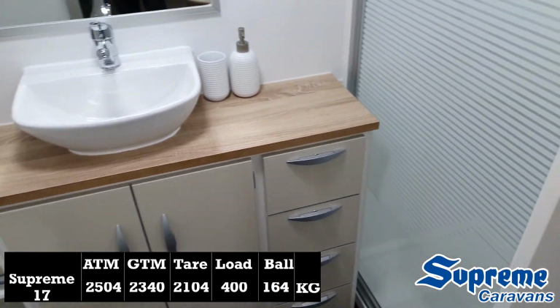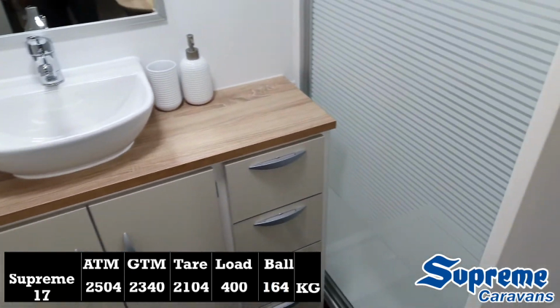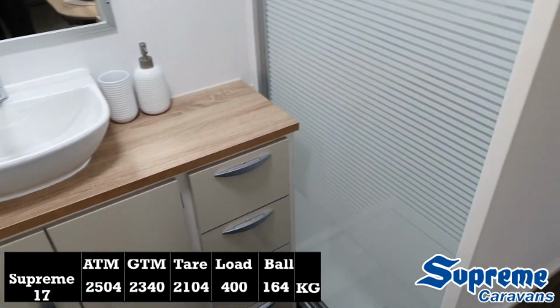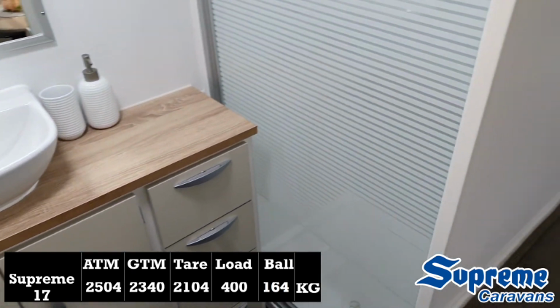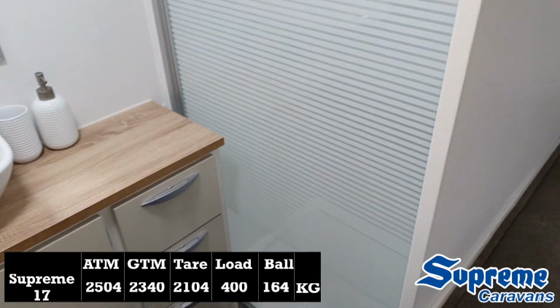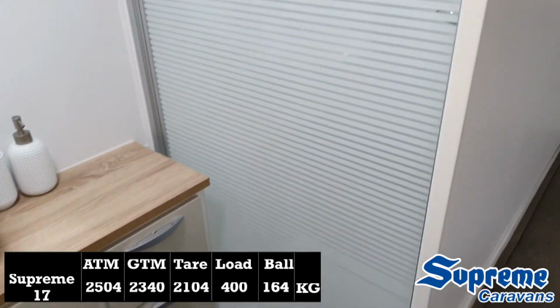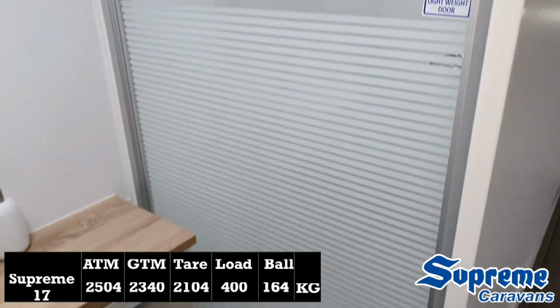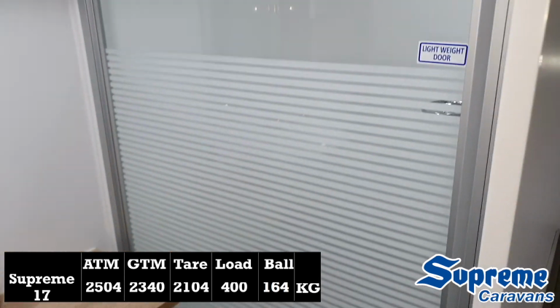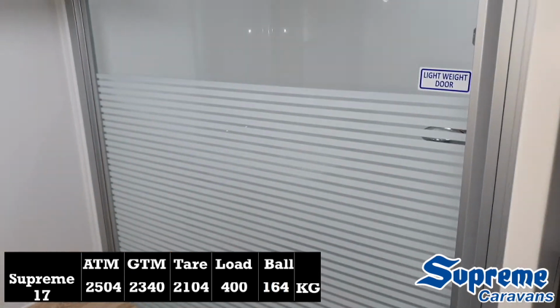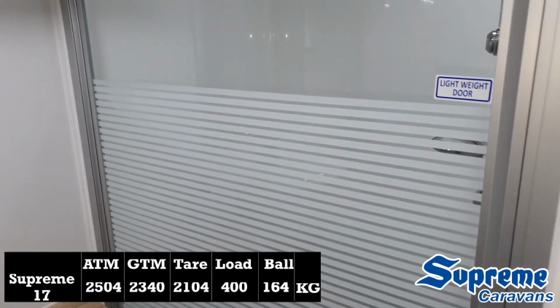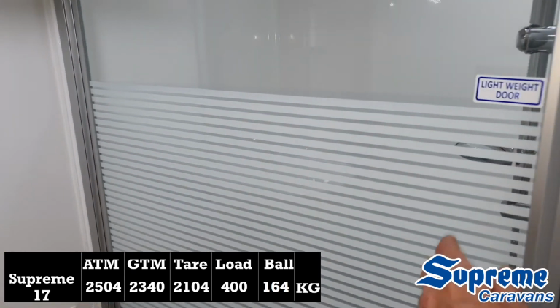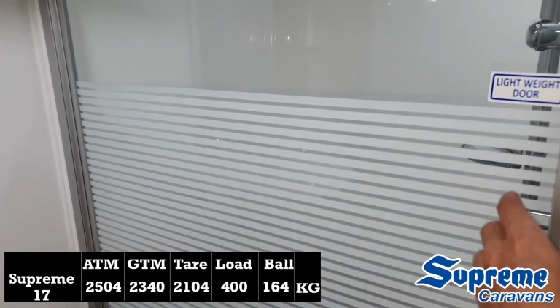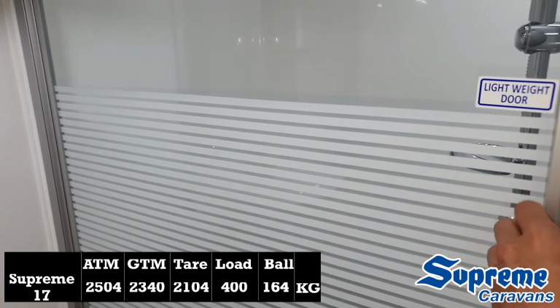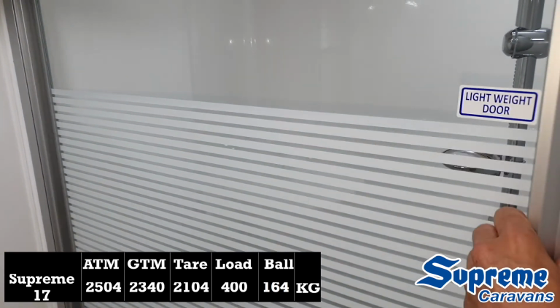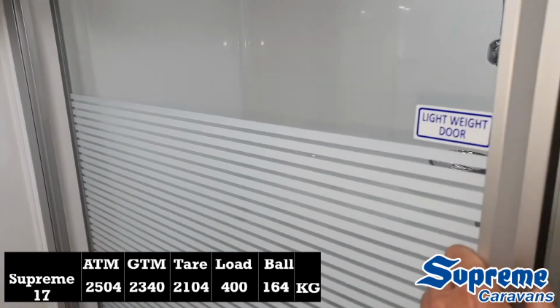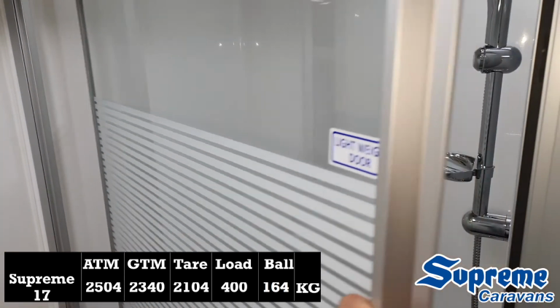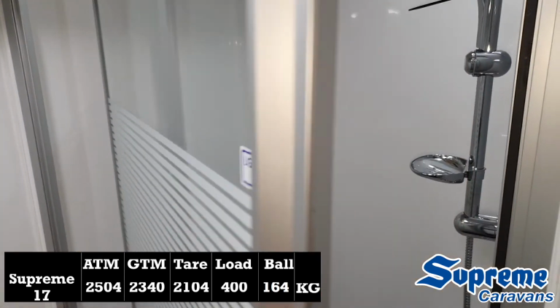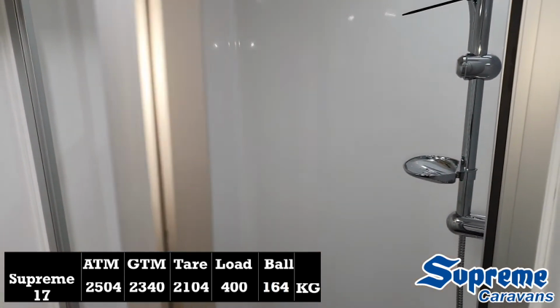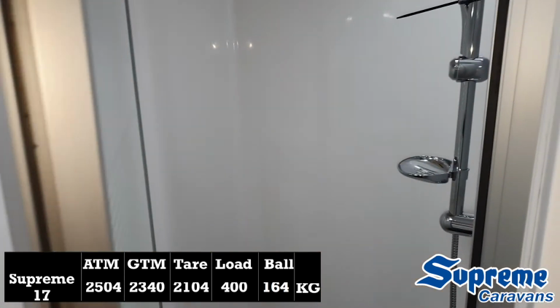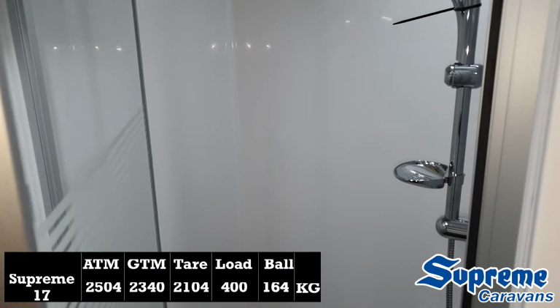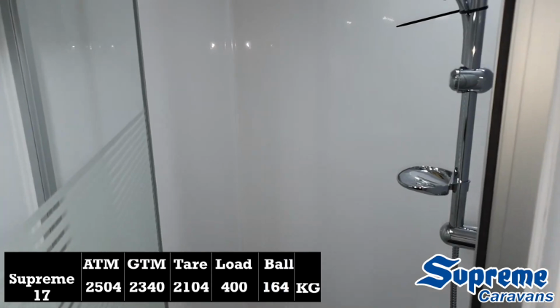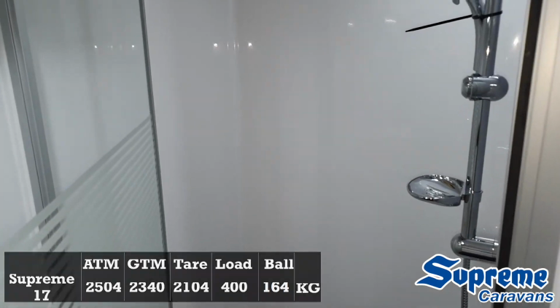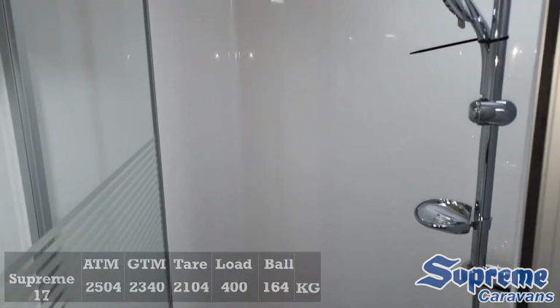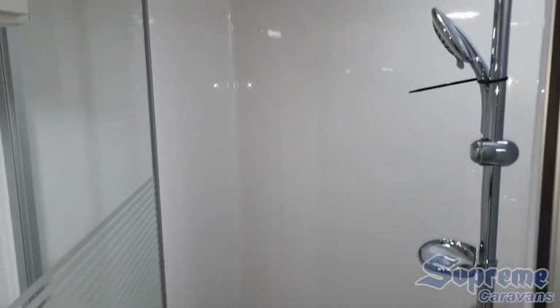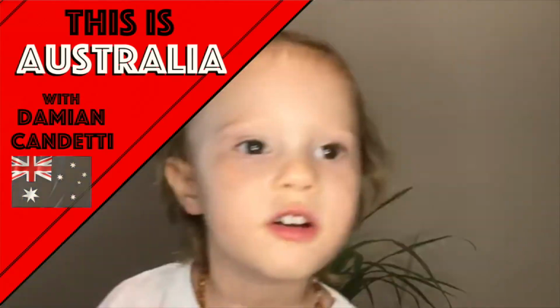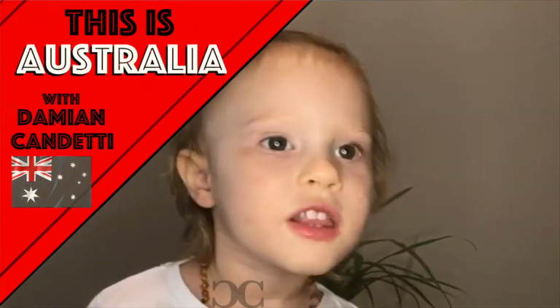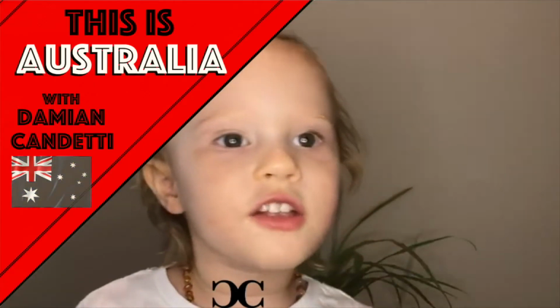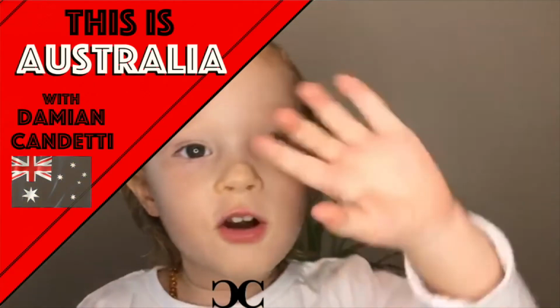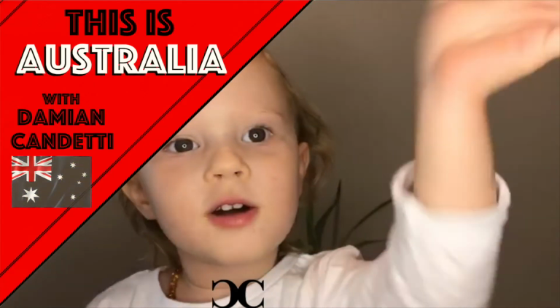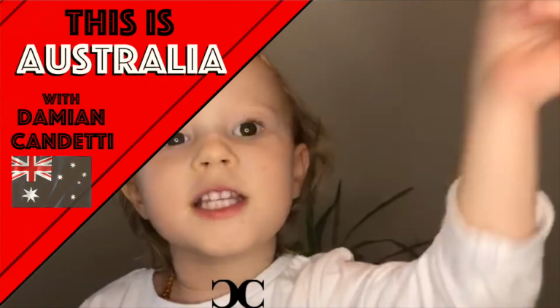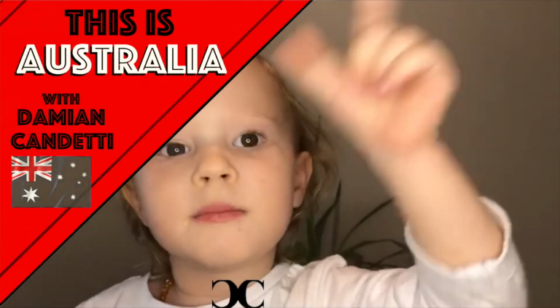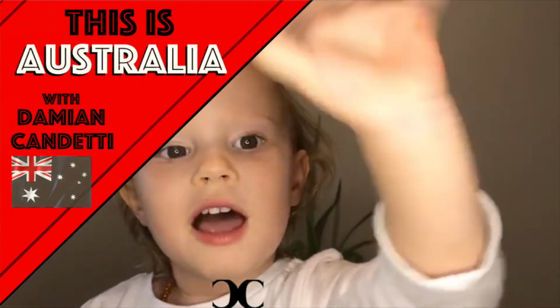A big thank you to everyone at the show for their time and letting us have a look through these amazing vans. Thanks for watching, bye!